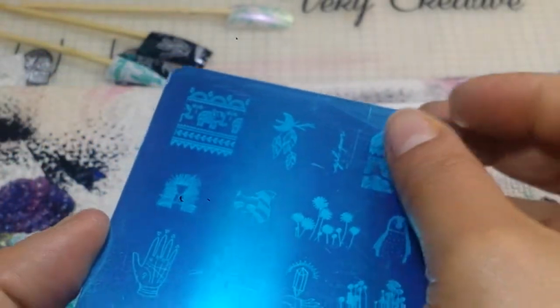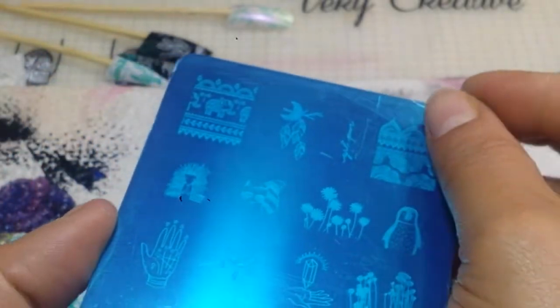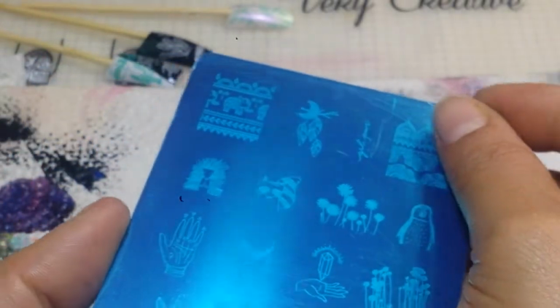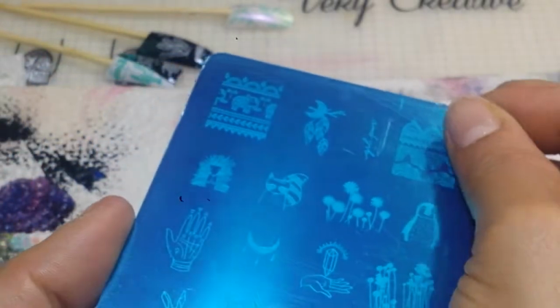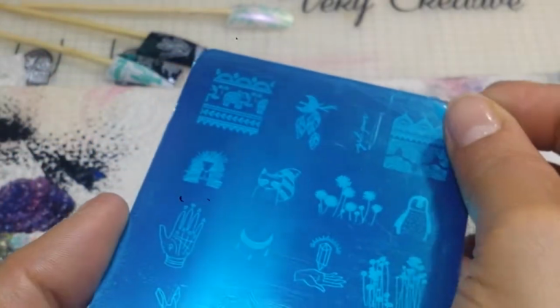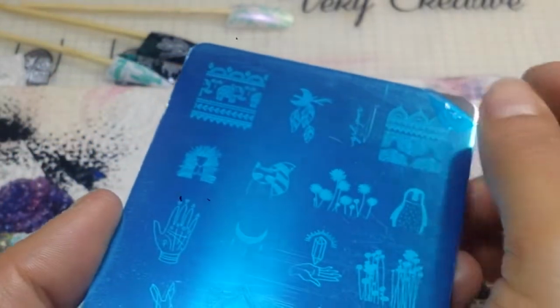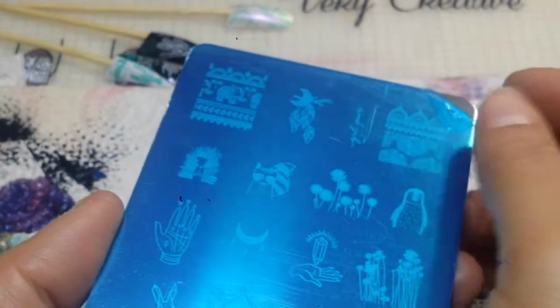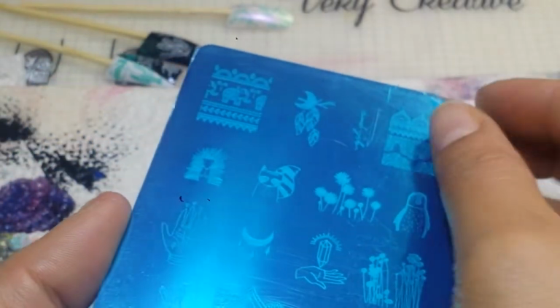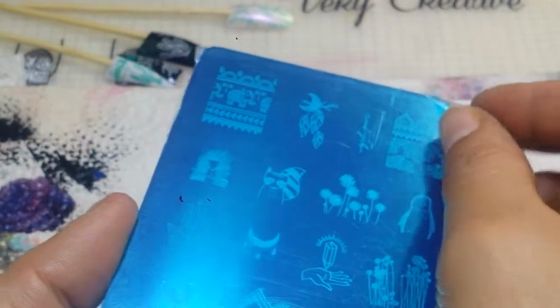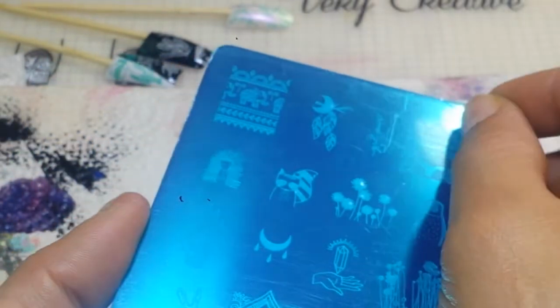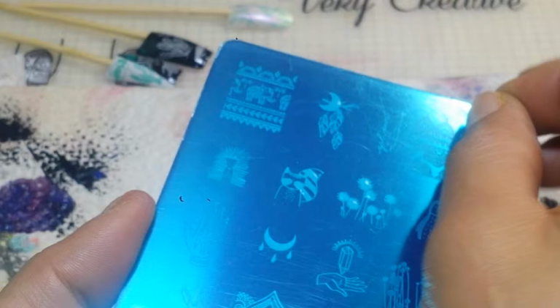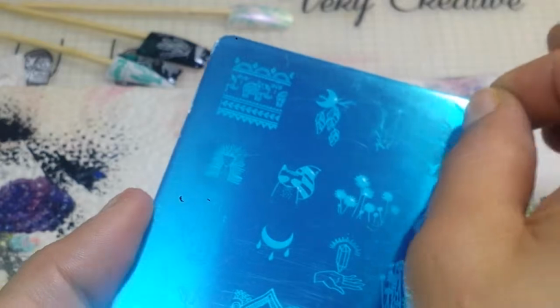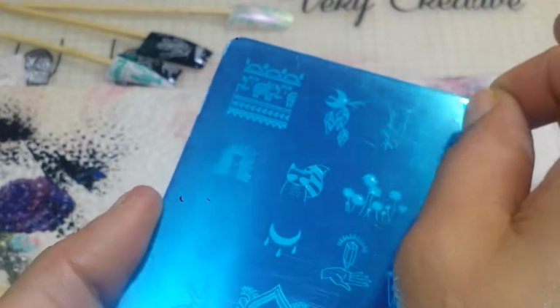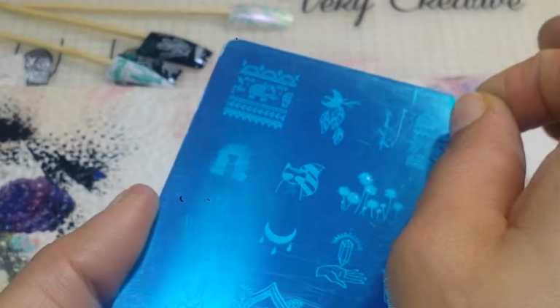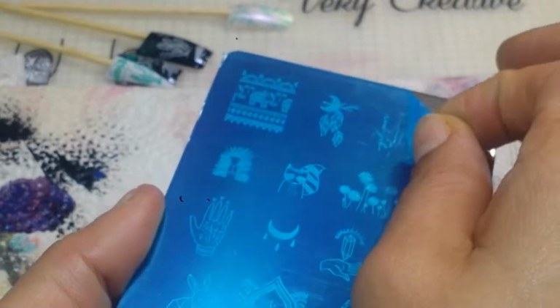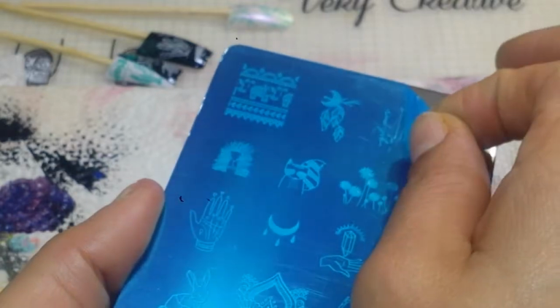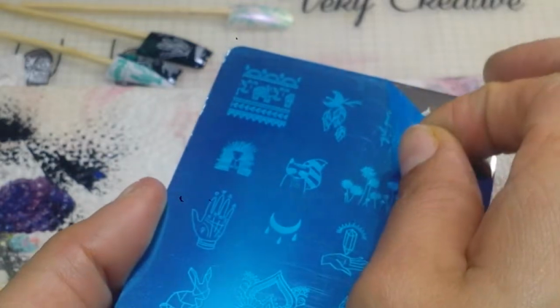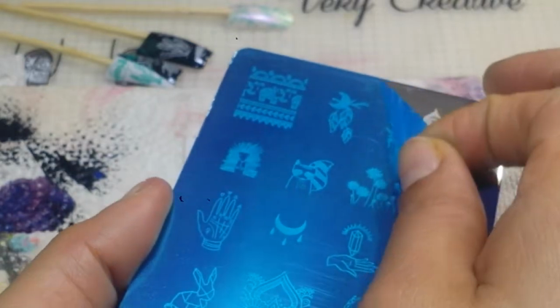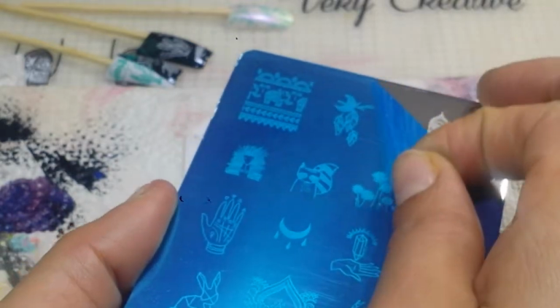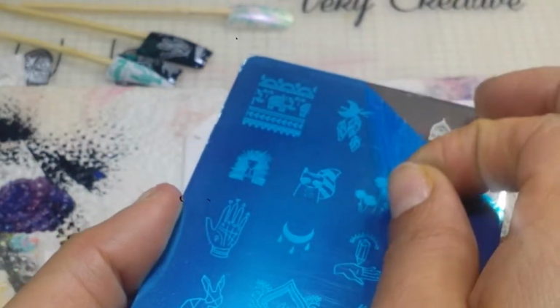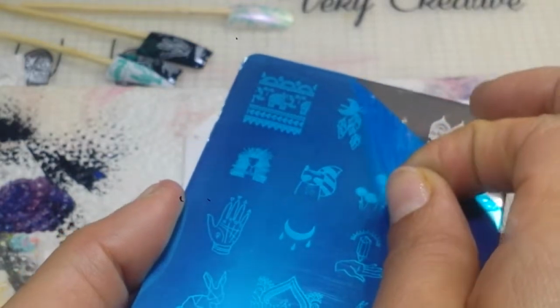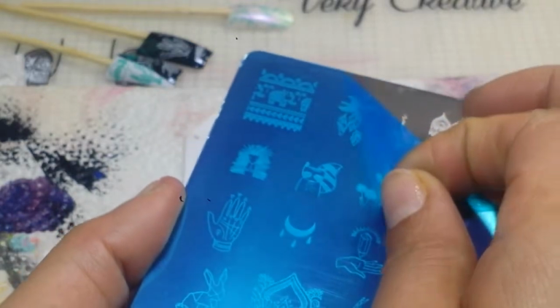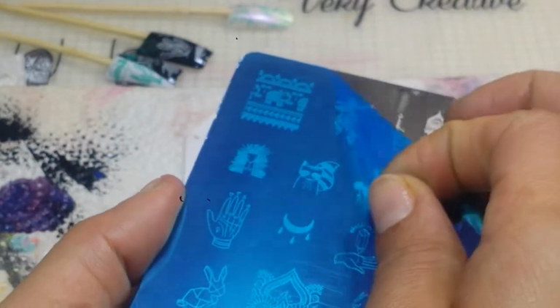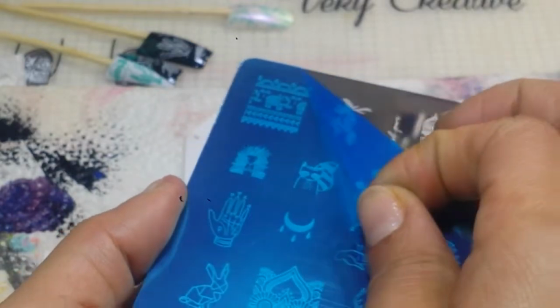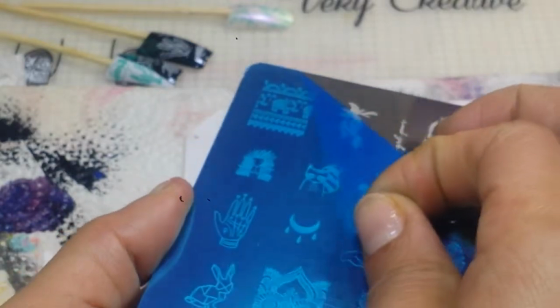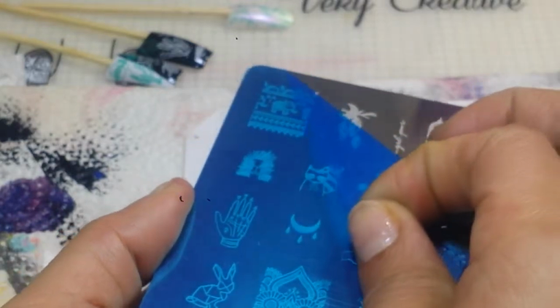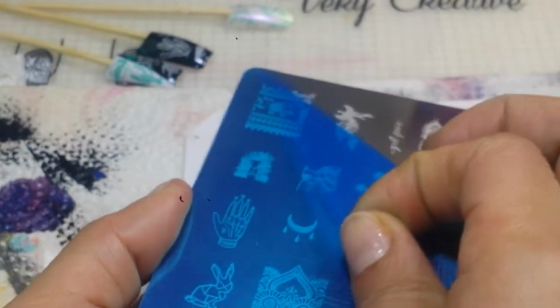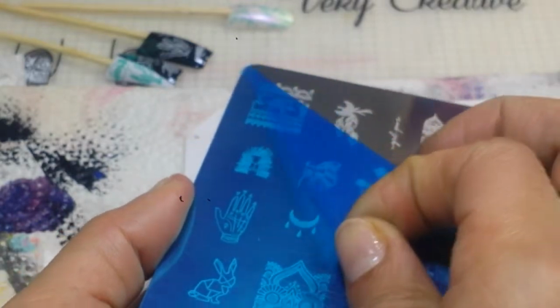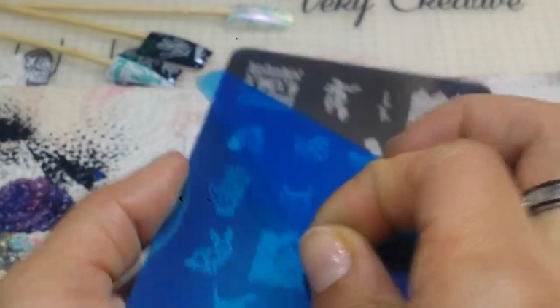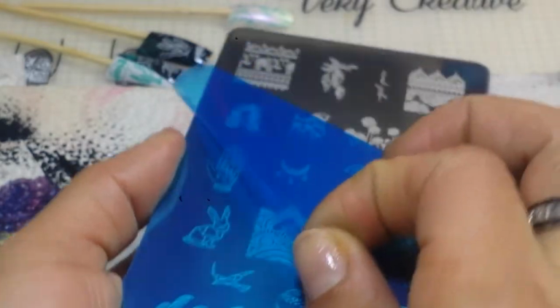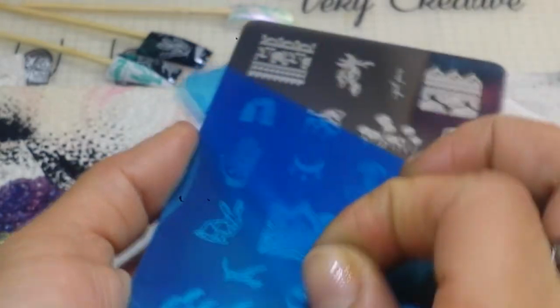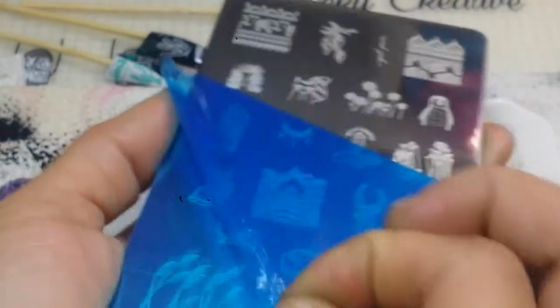I can't wait to stamp those really awesome flowers. I think that's a fox and maybe a deer, some more flowers — look at that, pretty! I think there's a geode. I already have some really cool ideas for some reverse stamping with this plate, so definitely stay tuned for that. These trees are amazing. Alright, let's peel this blue film off — if you don't know, you do have to peel the blue film off the stamping plate before you stamp with it.